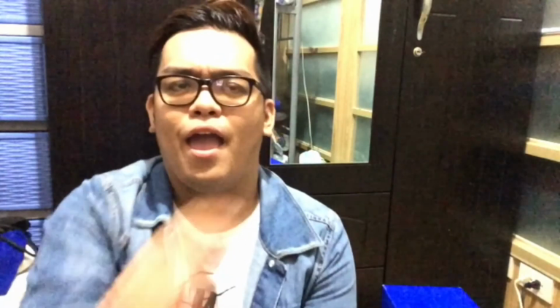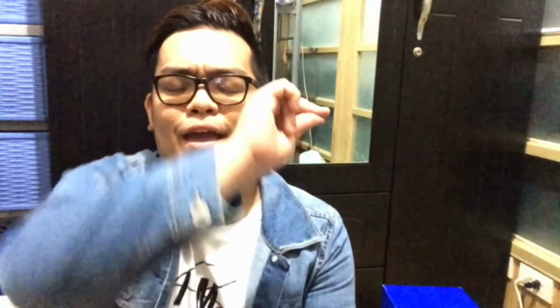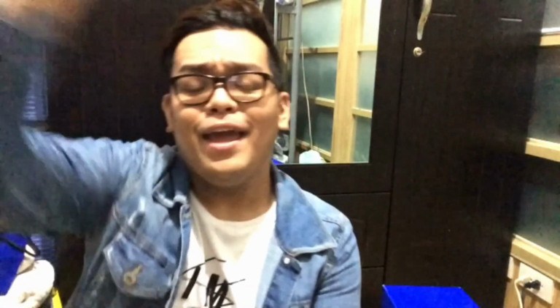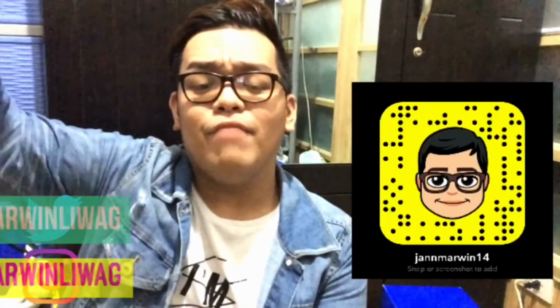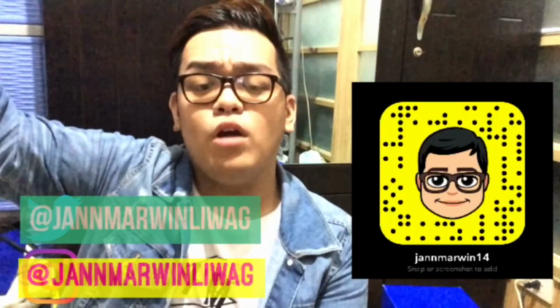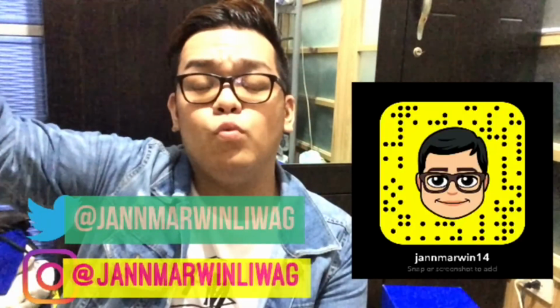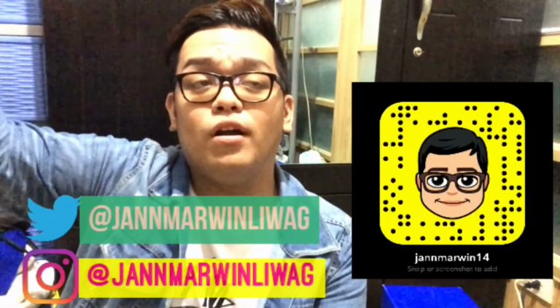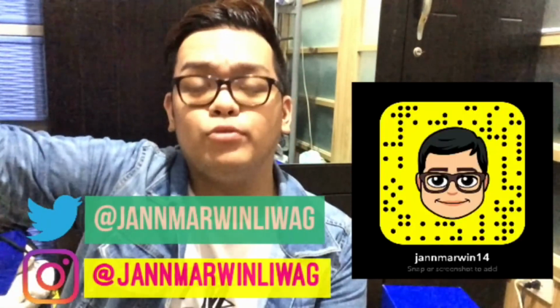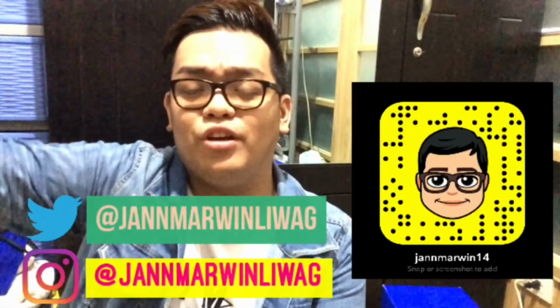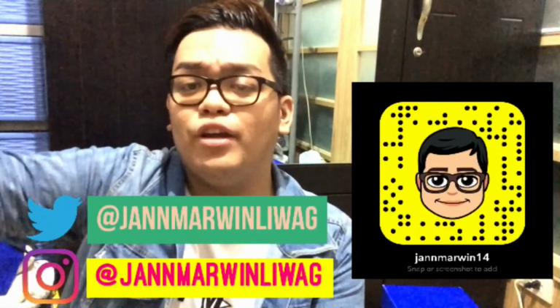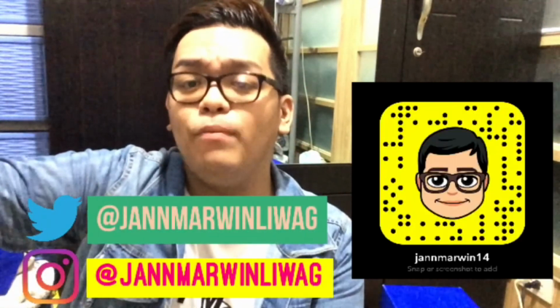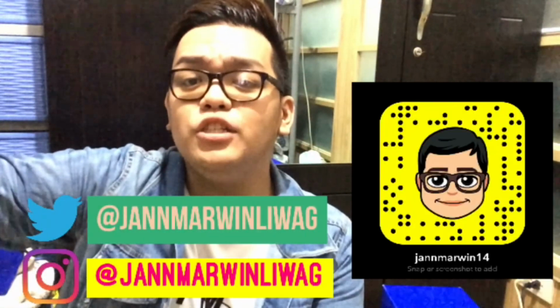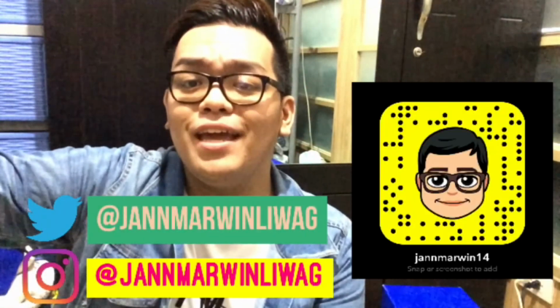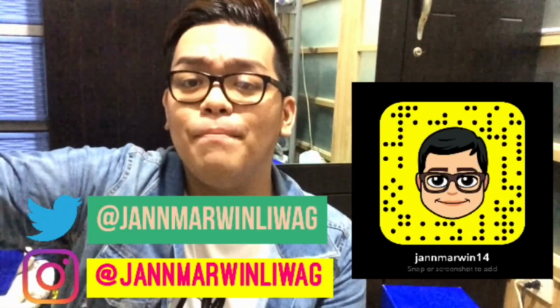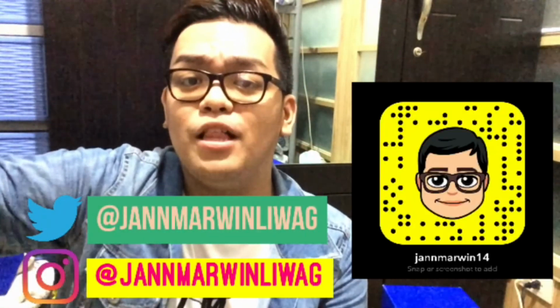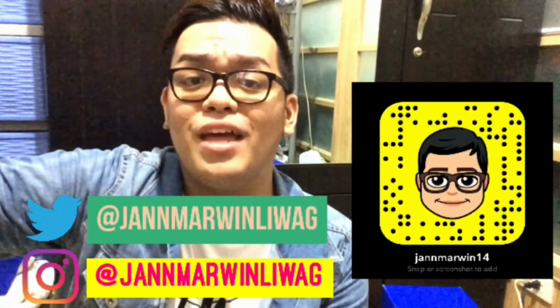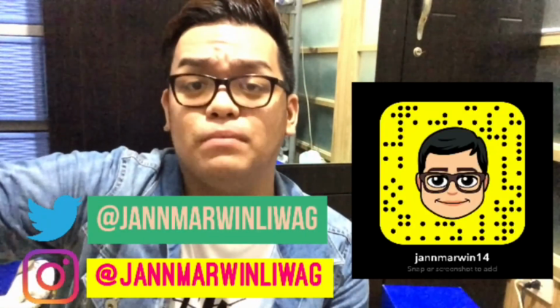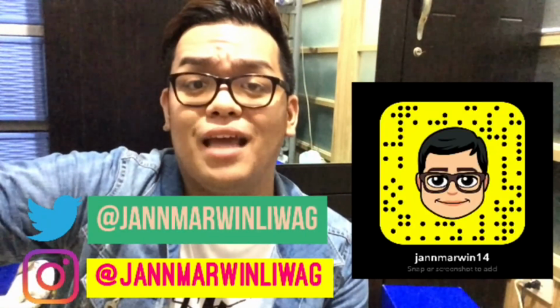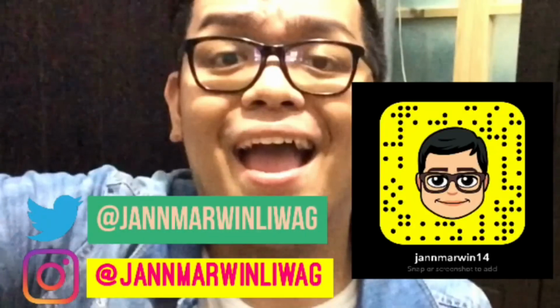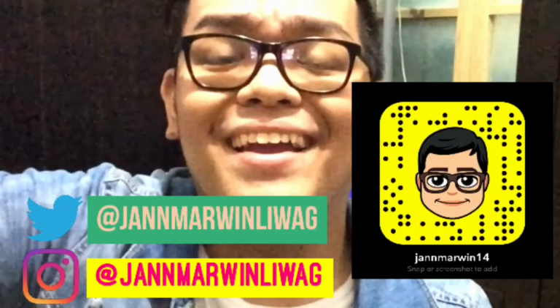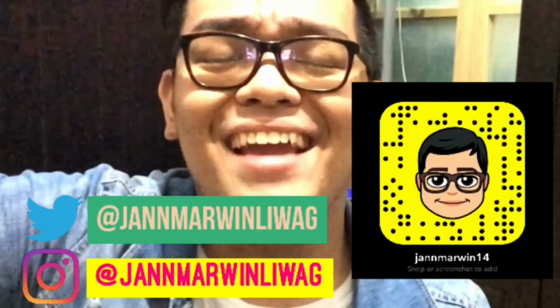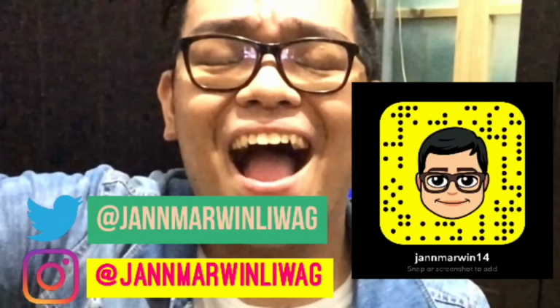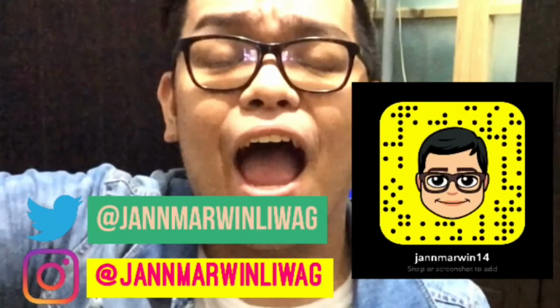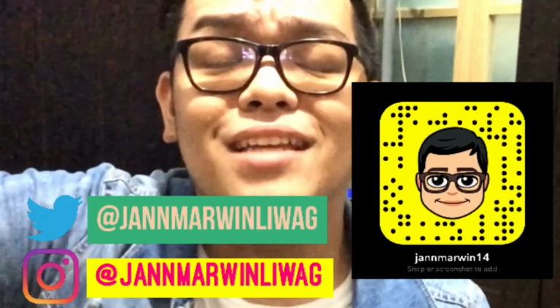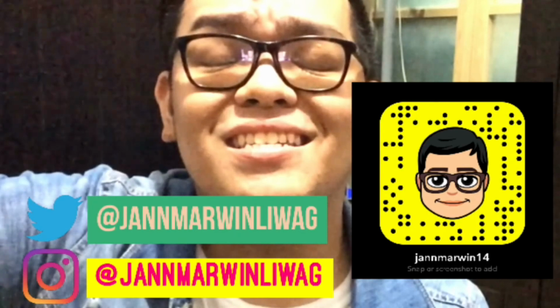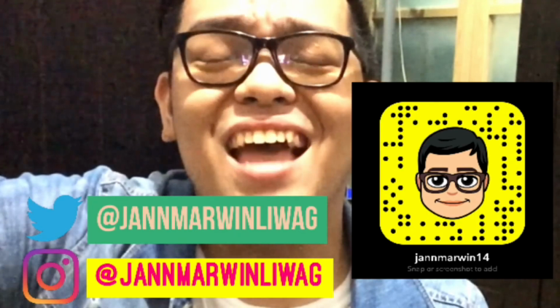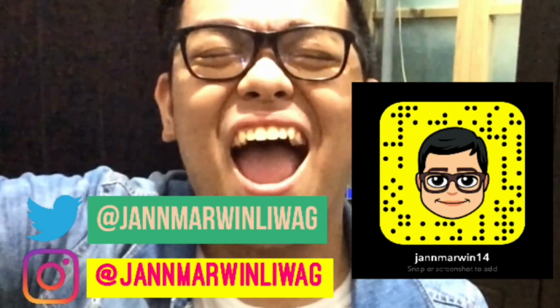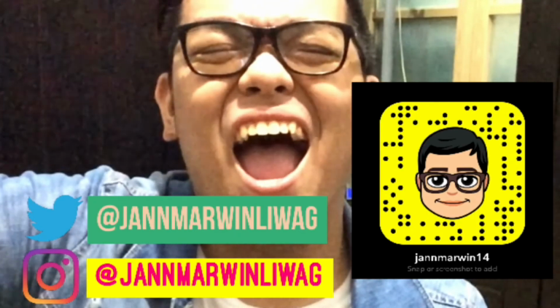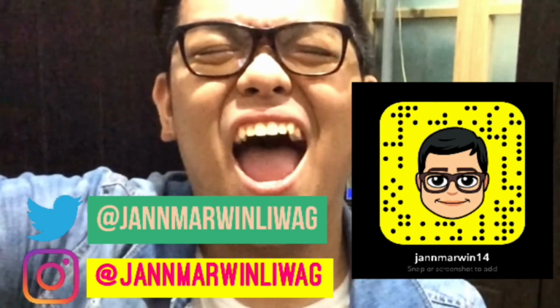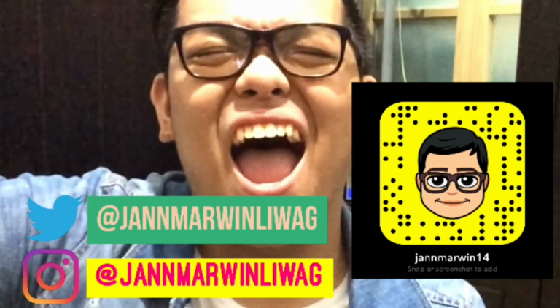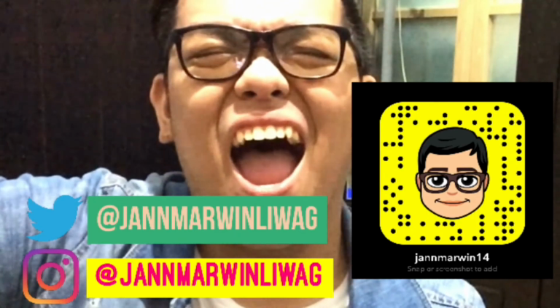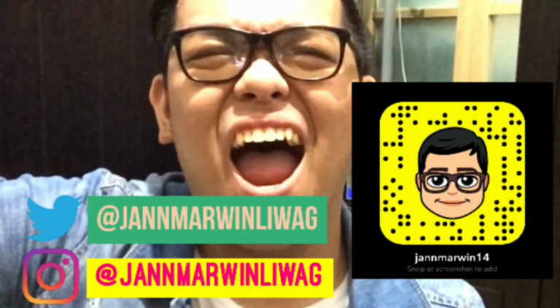Hey everyone, welcome to another video from me, JML — that's me — Yazzars.